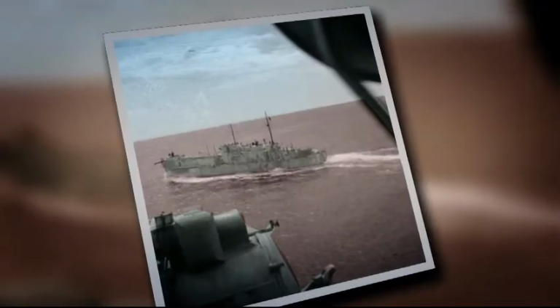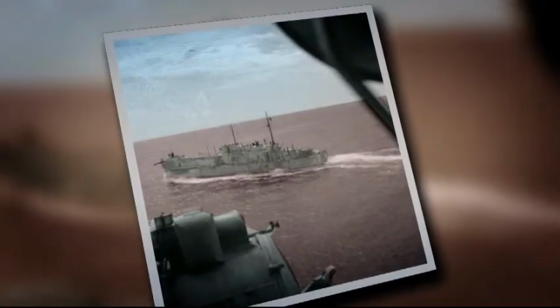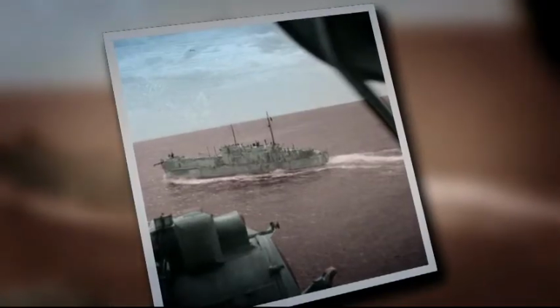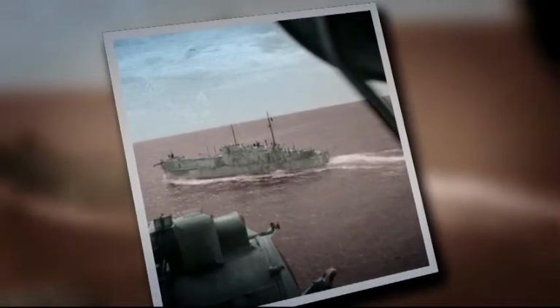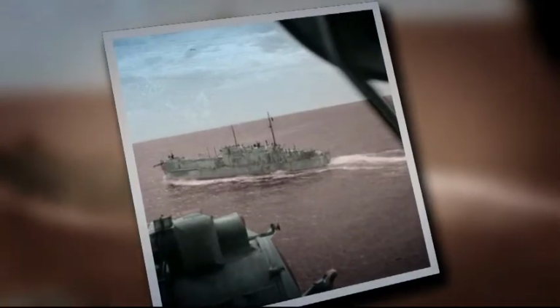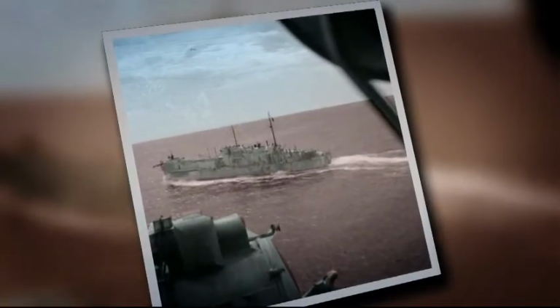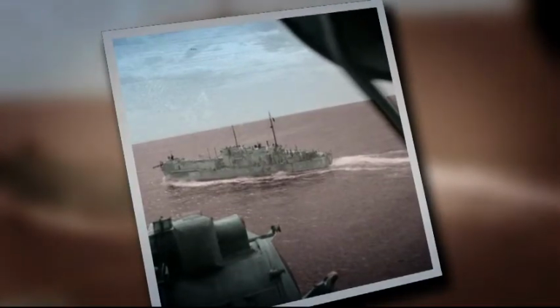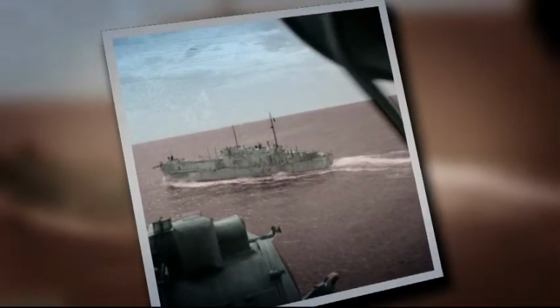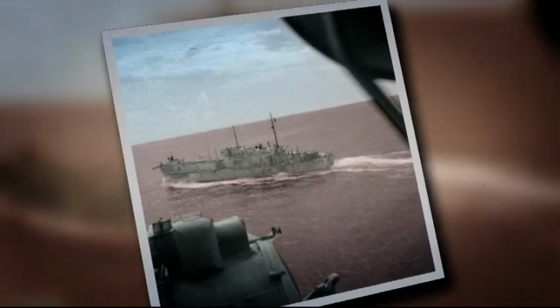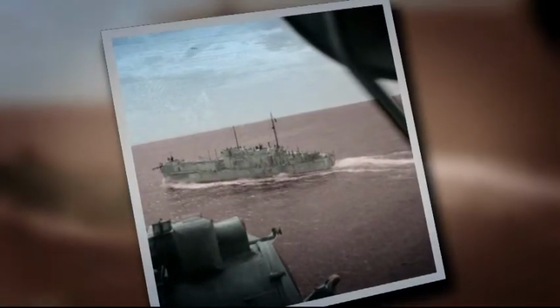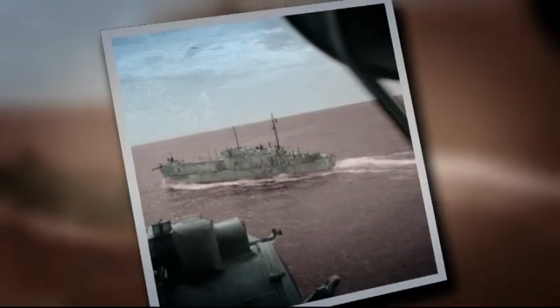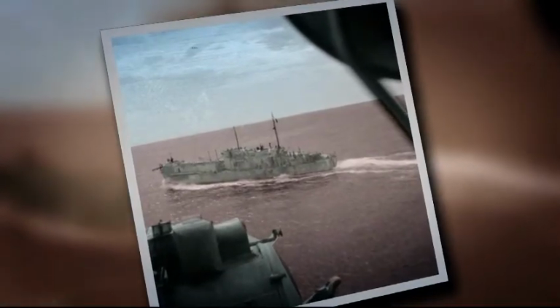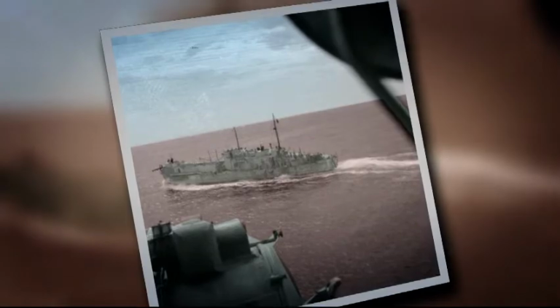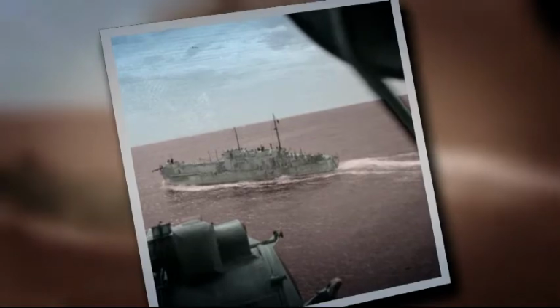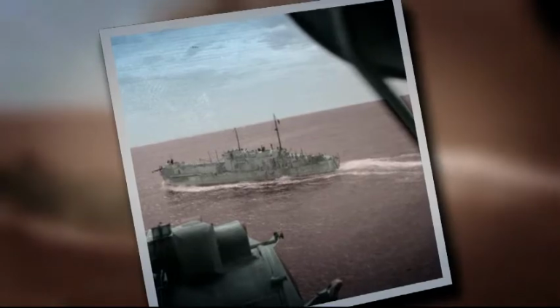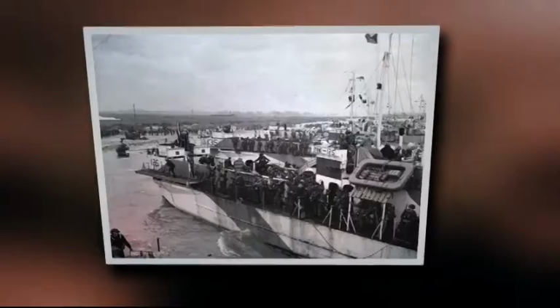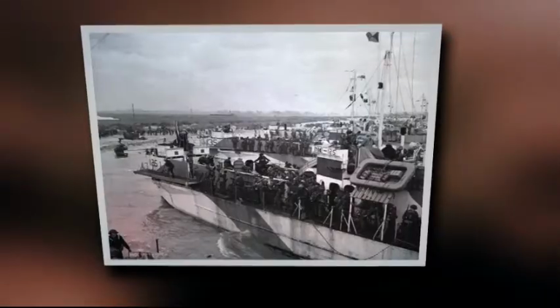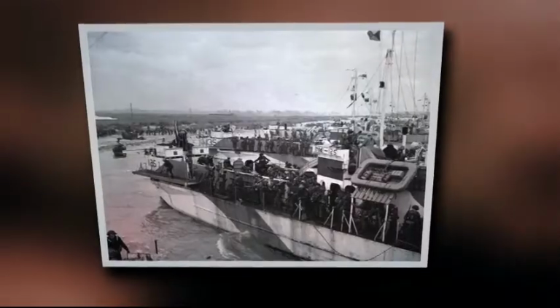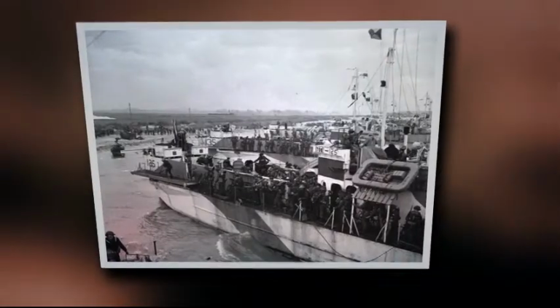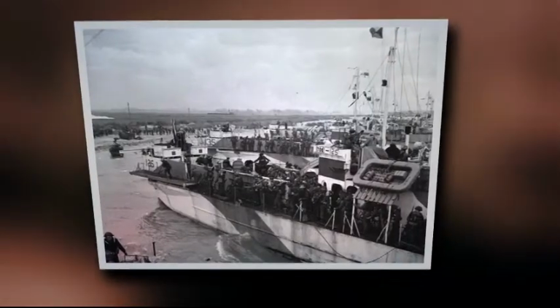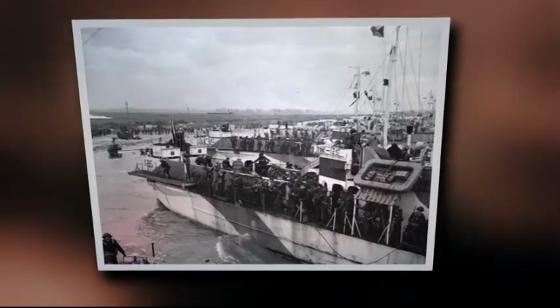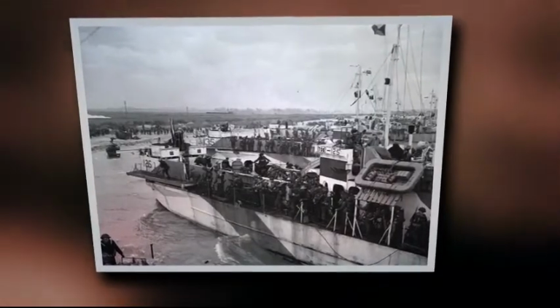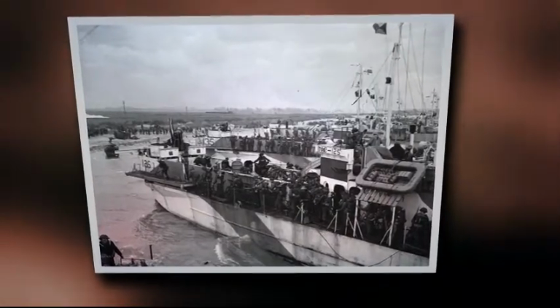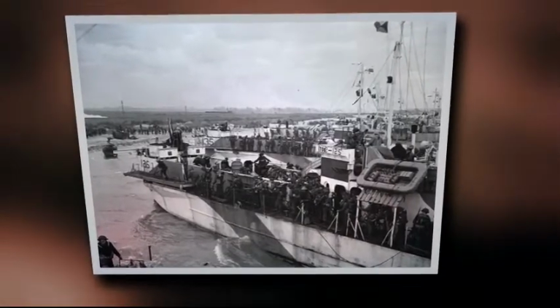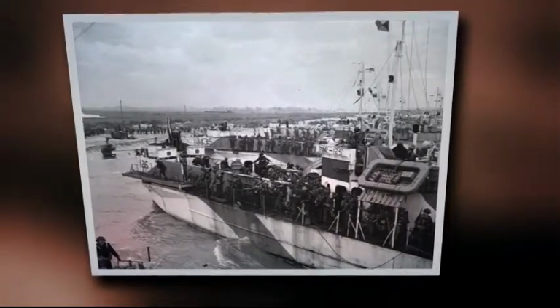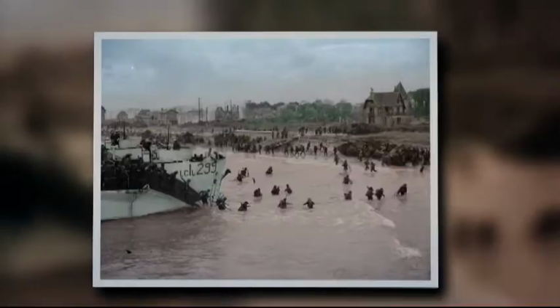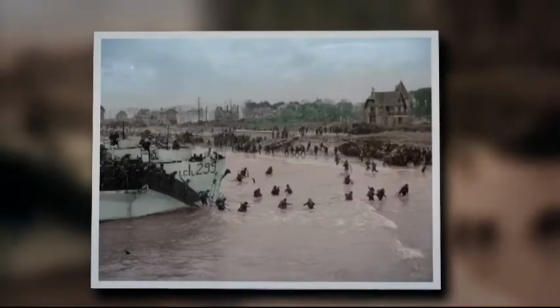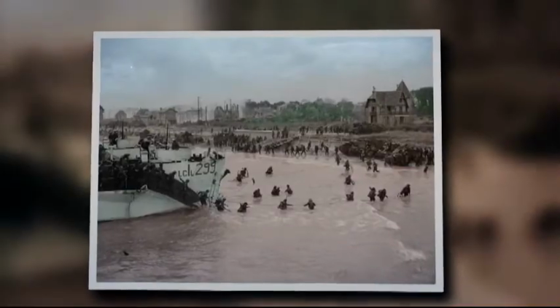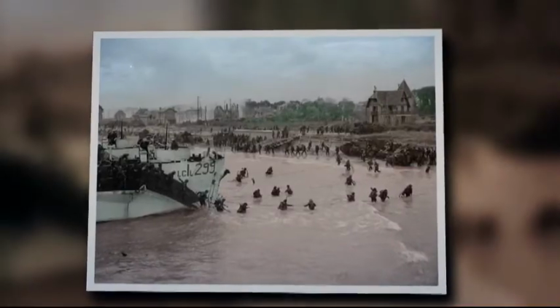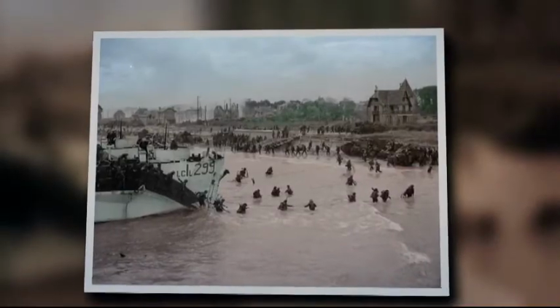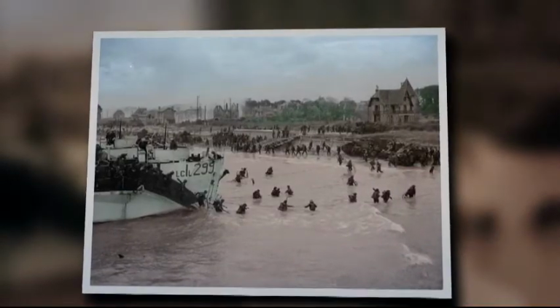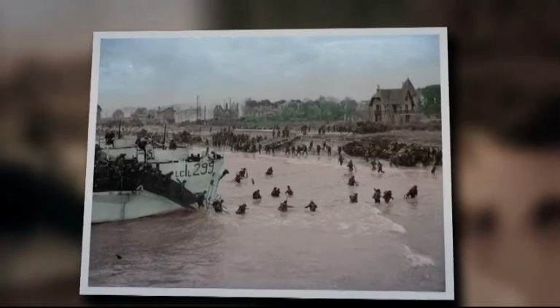LCIs — Landing Craft Infantry — carried about 200 men each and brought in the reserve soldiers.